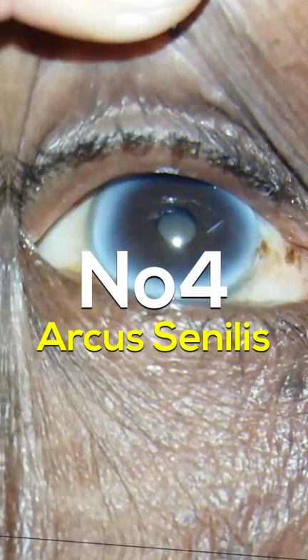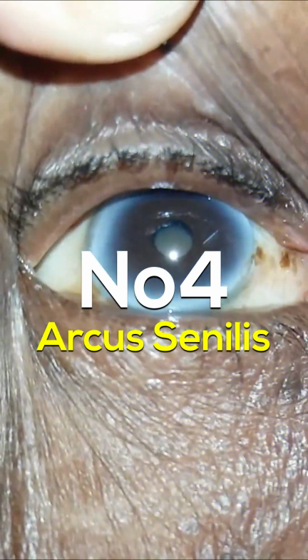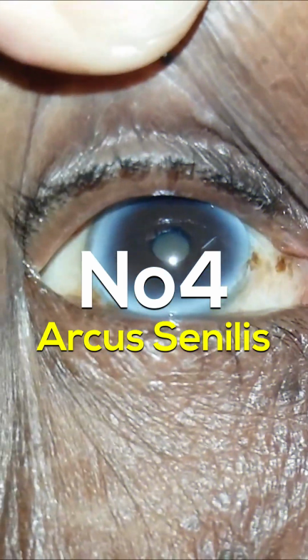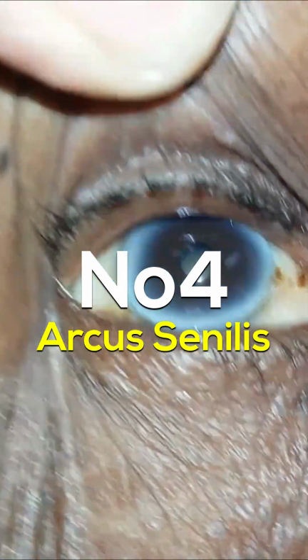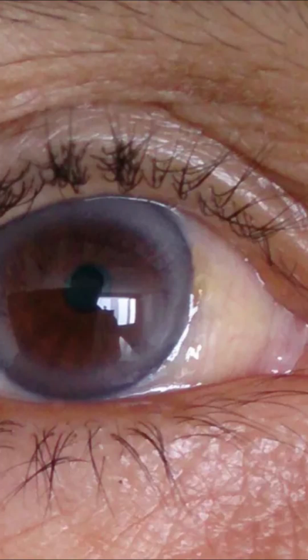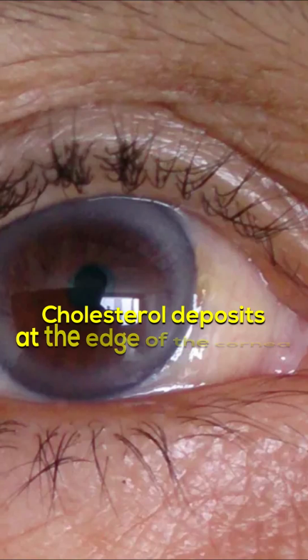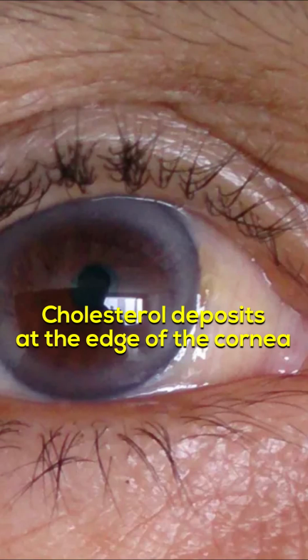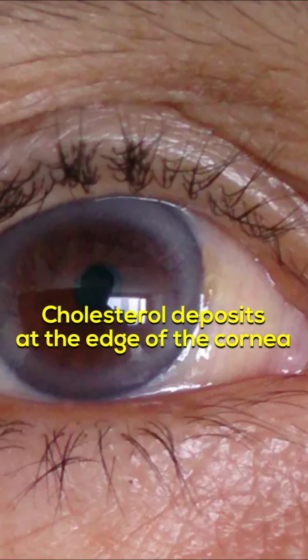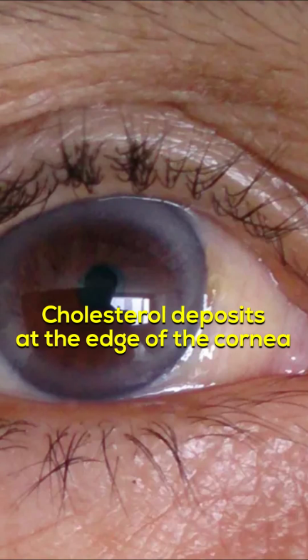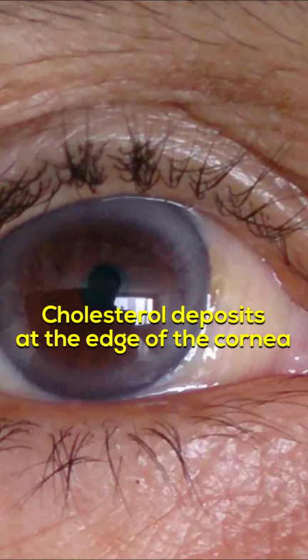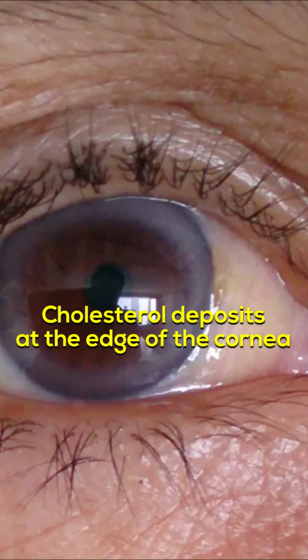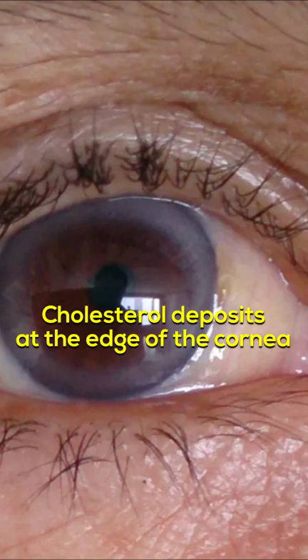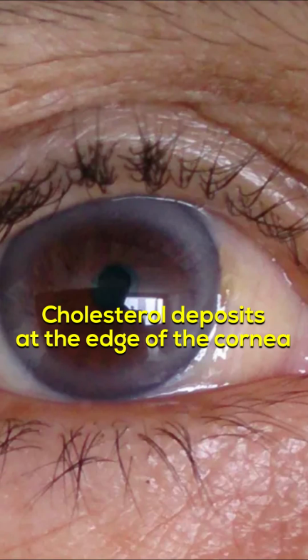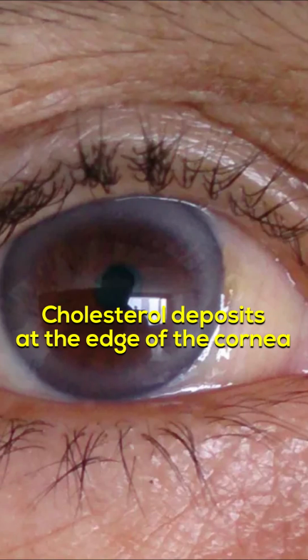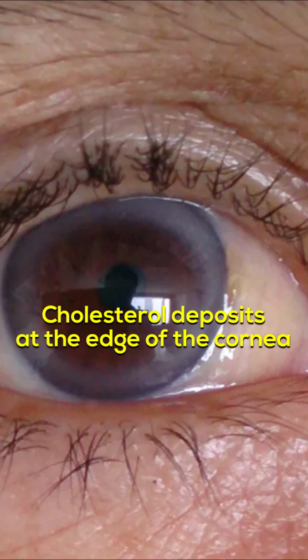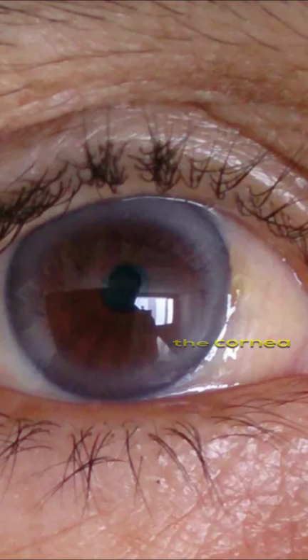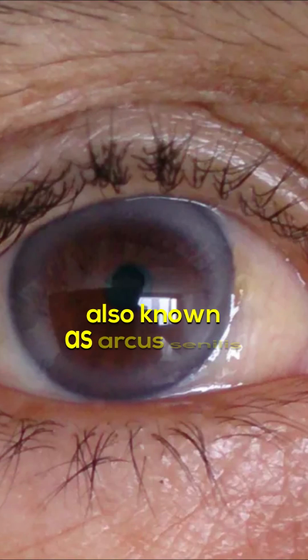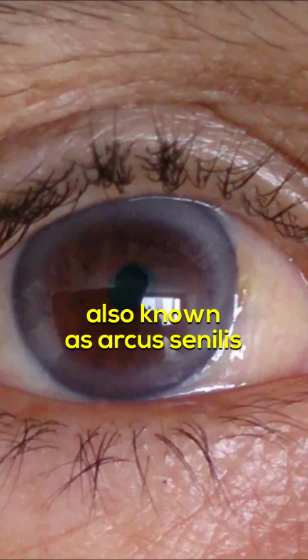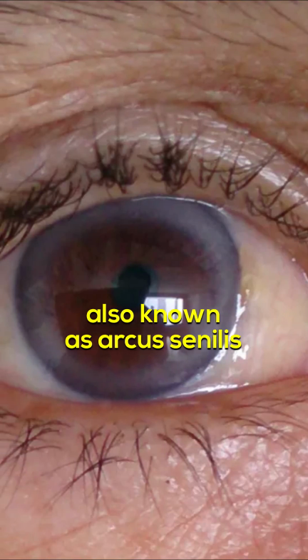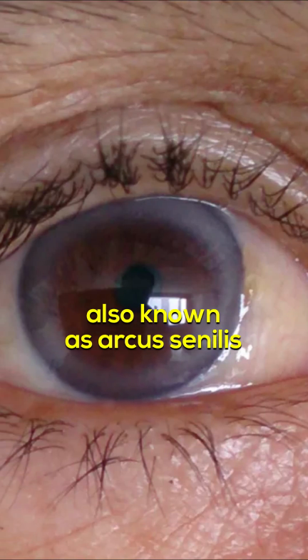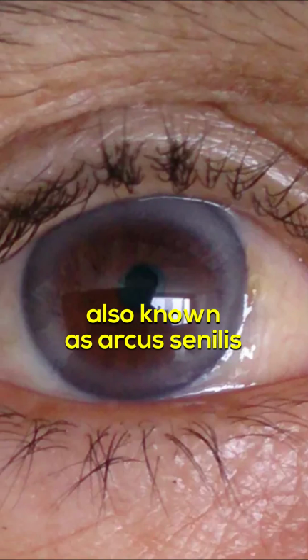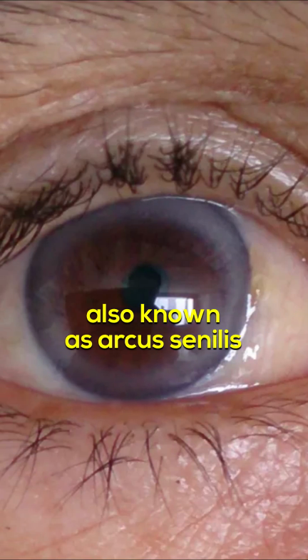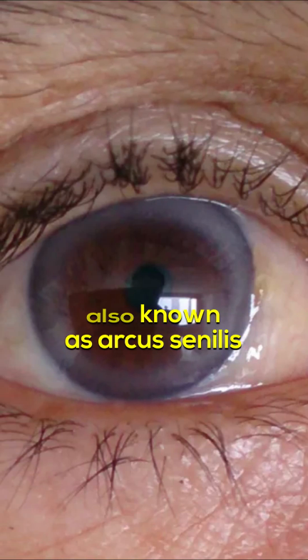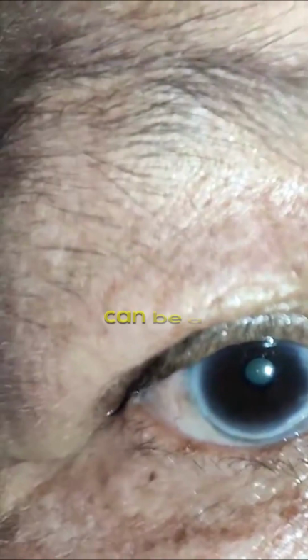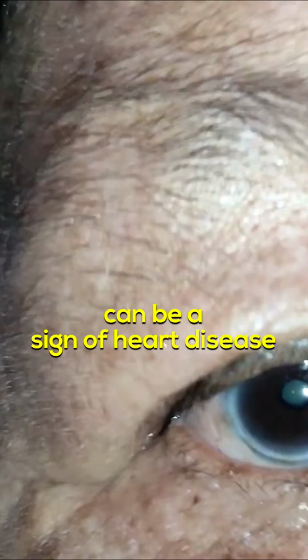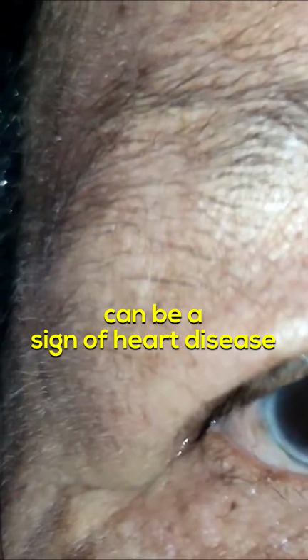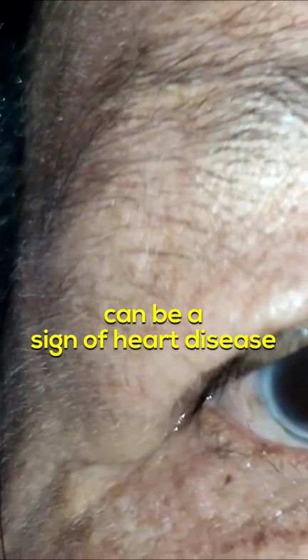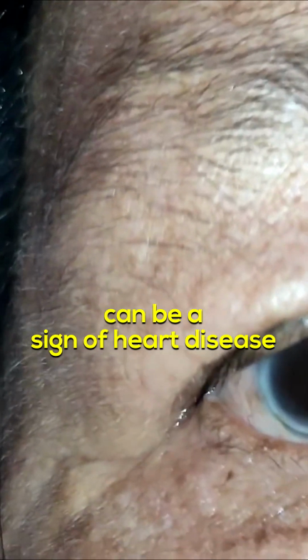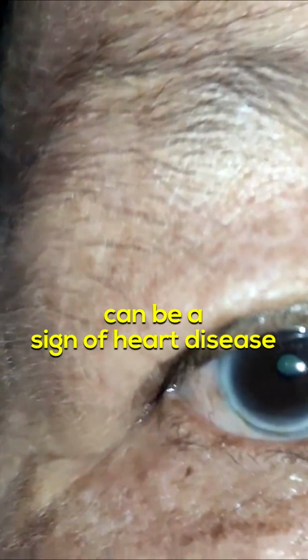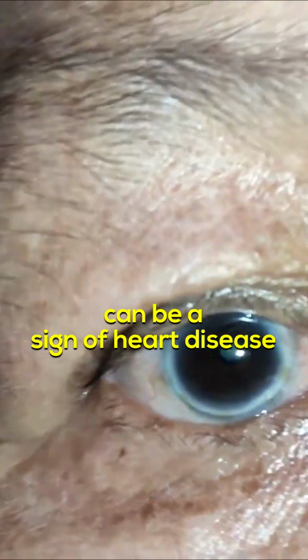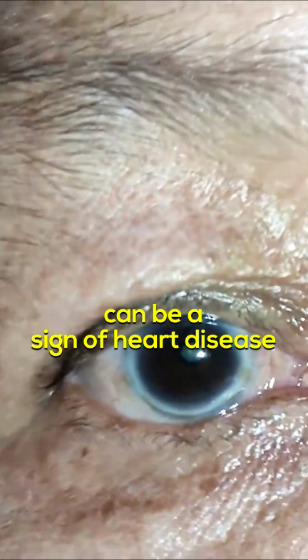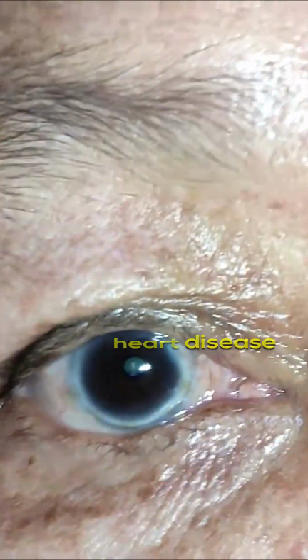Arcus senilis: cholesterol deposits at the edge of the cornea, also known as arcus senilis, can be a sign of heart disease.